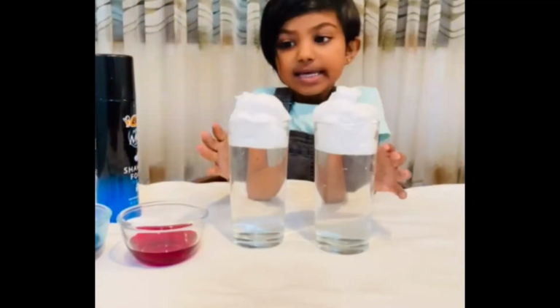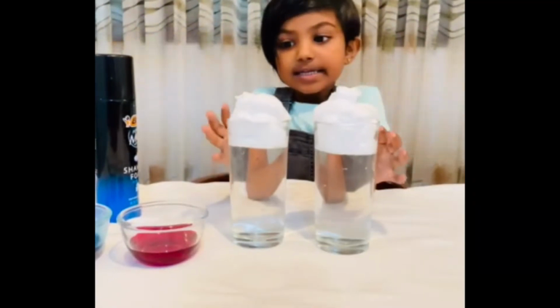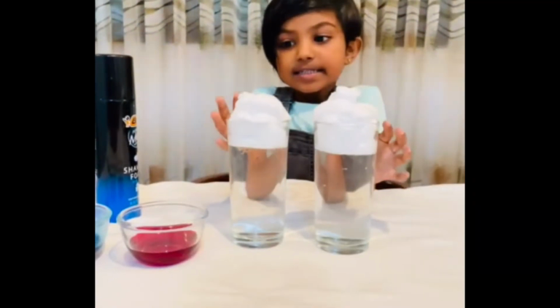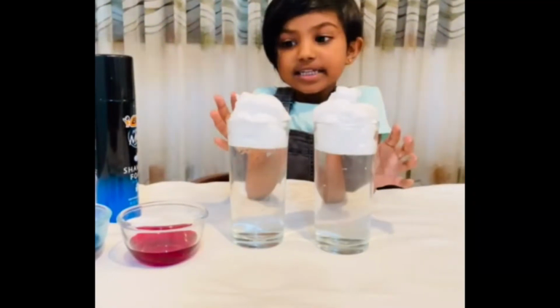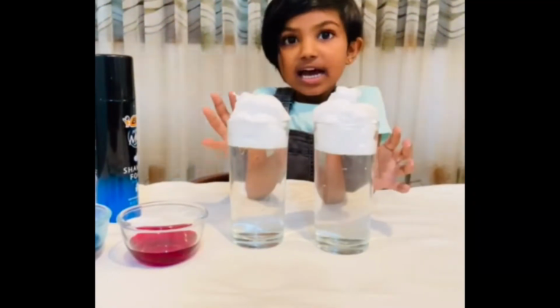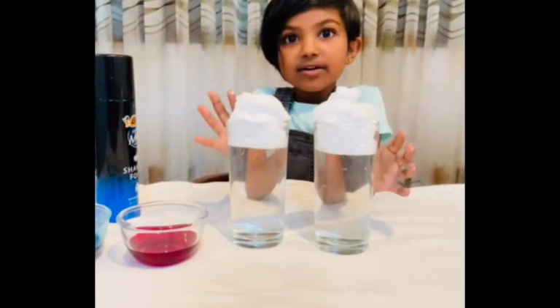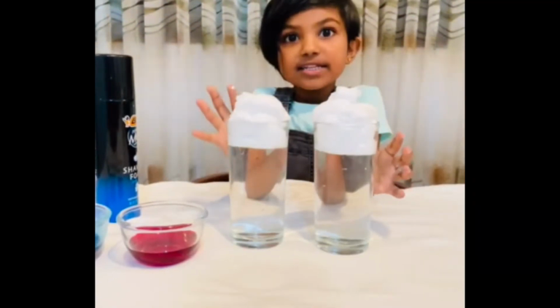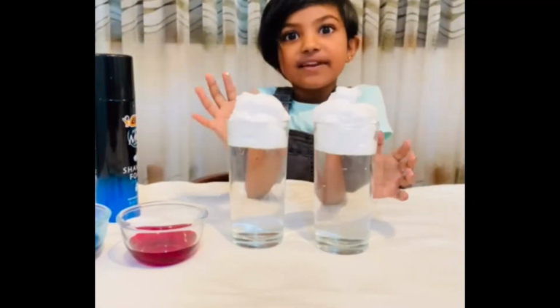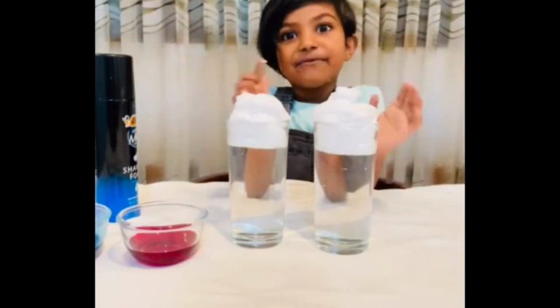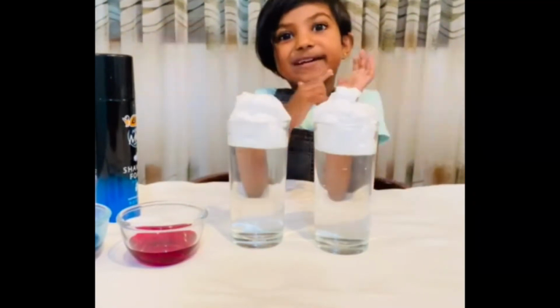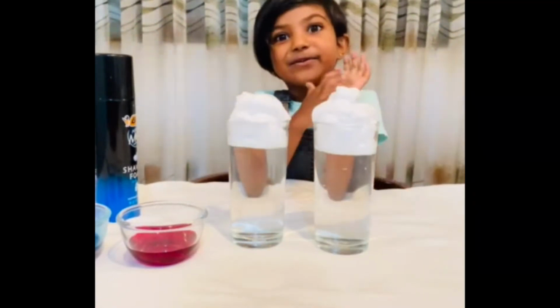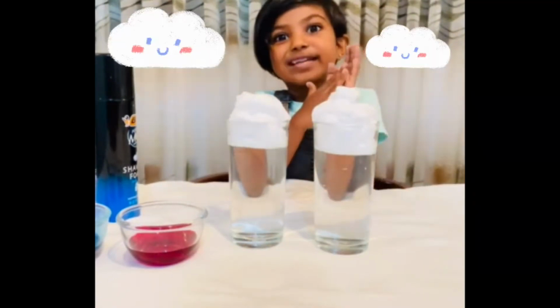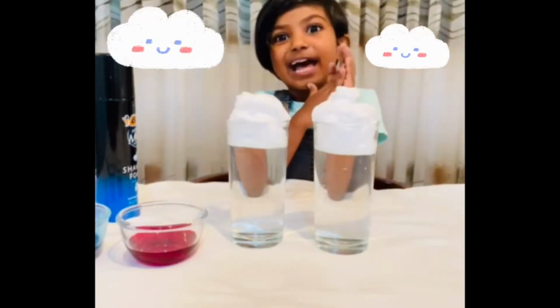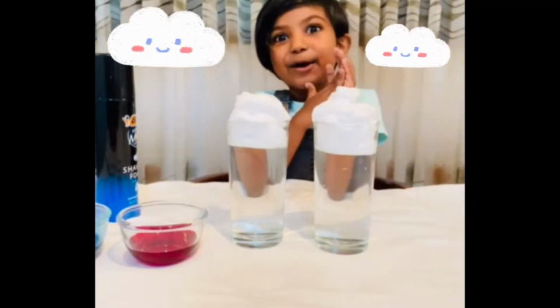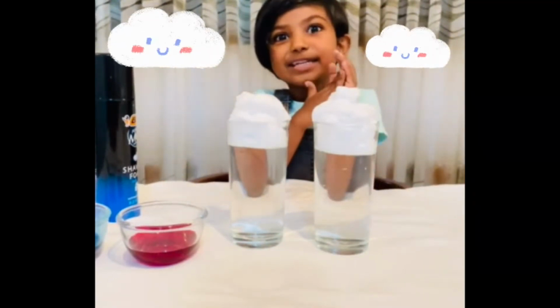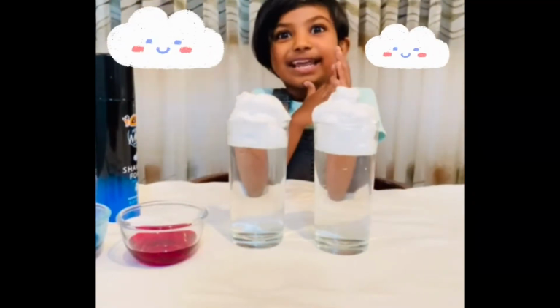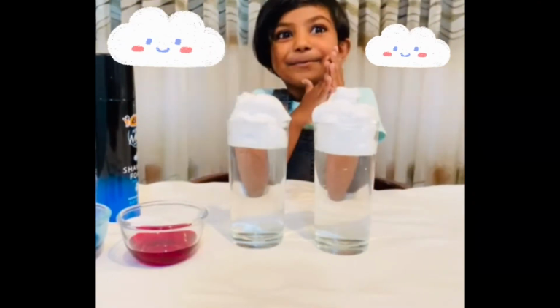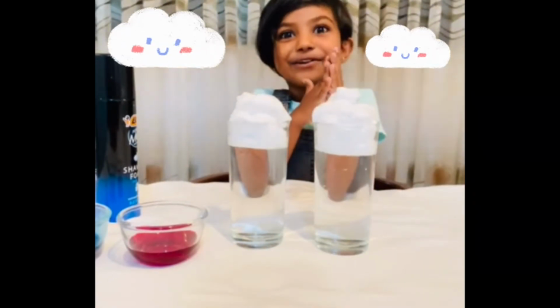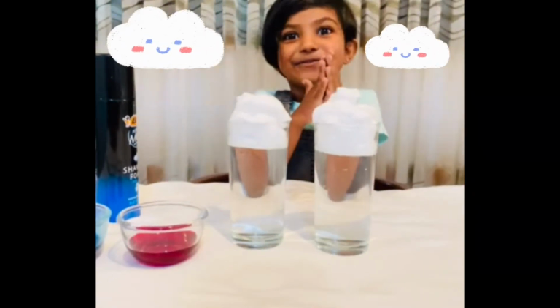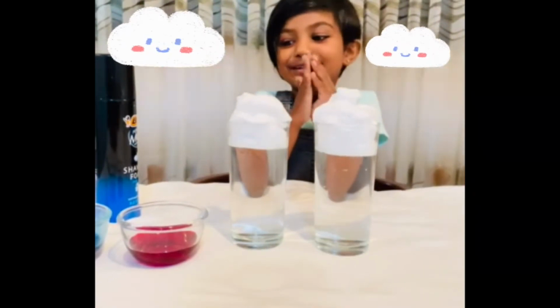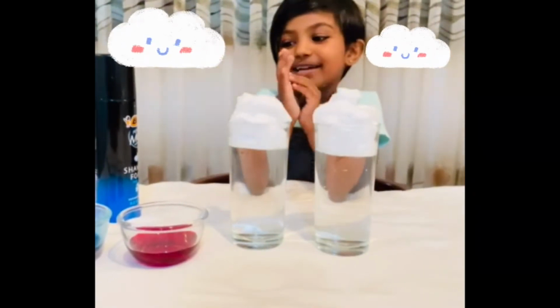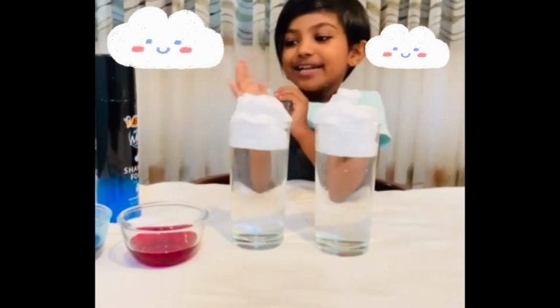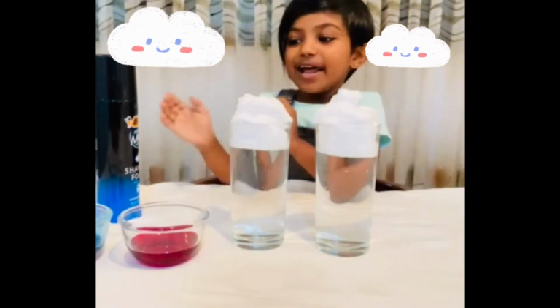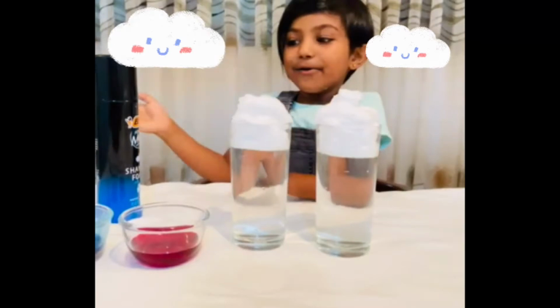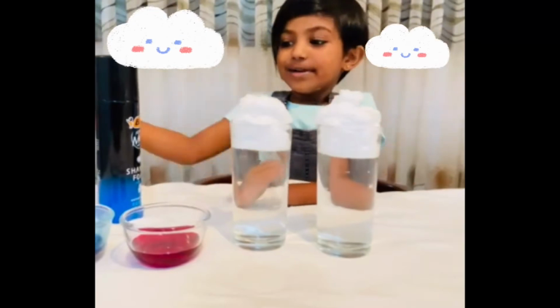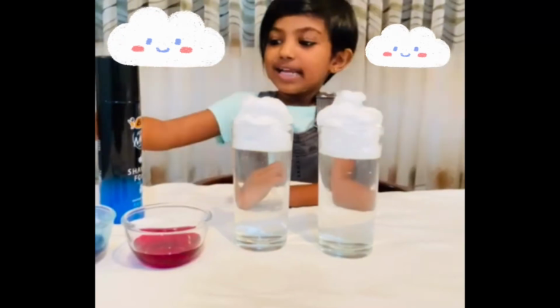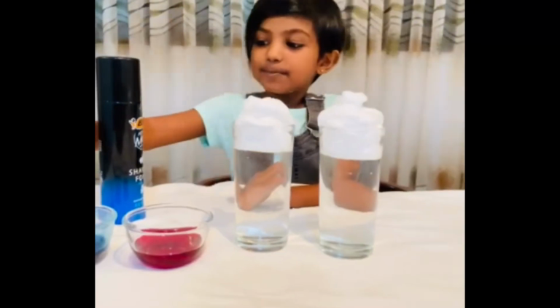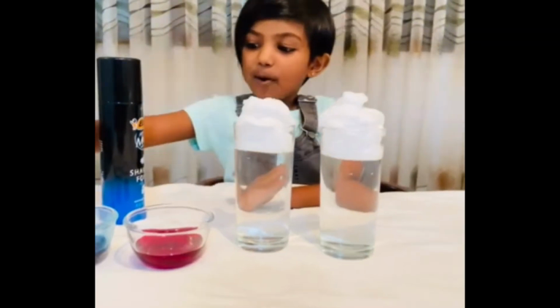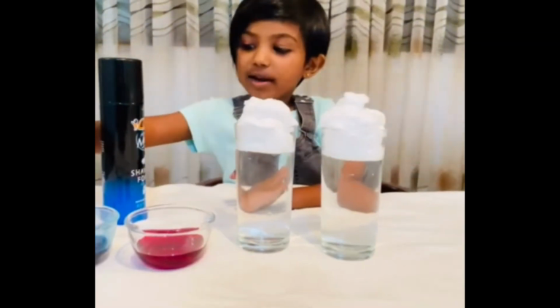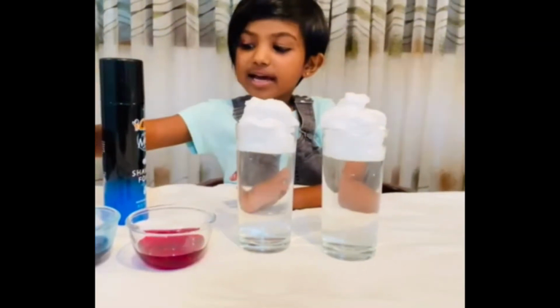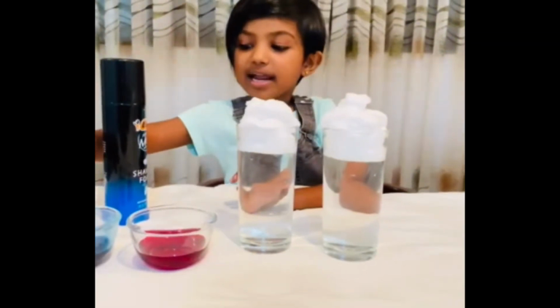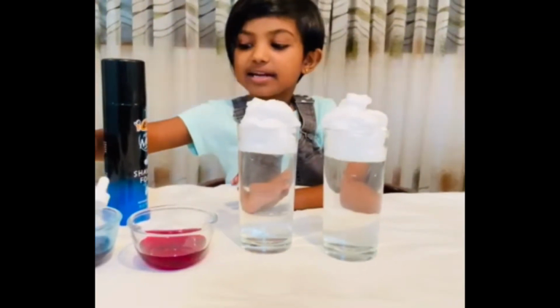See how these fluffy cute clouds — they are beautiful. Now let's pour the coloring.